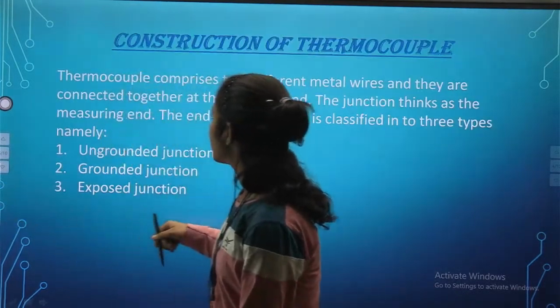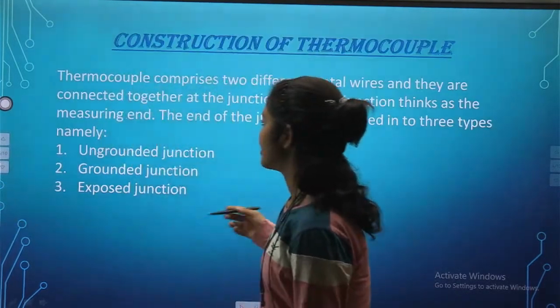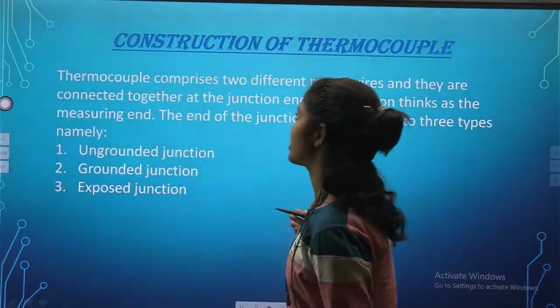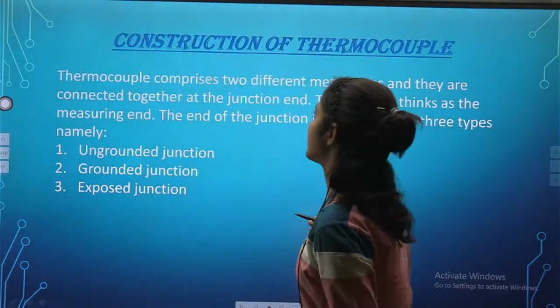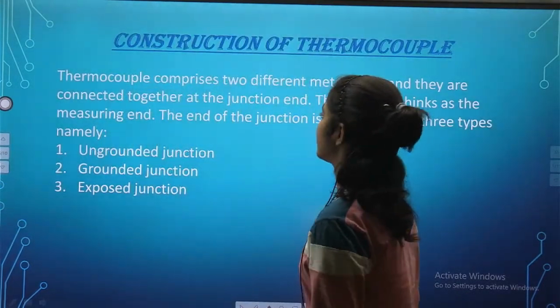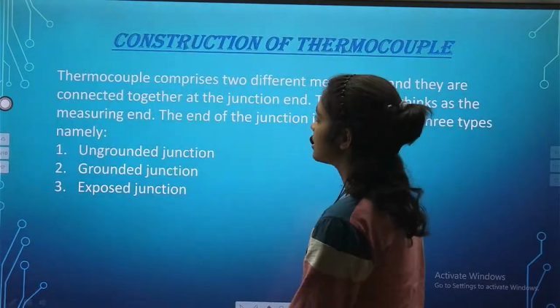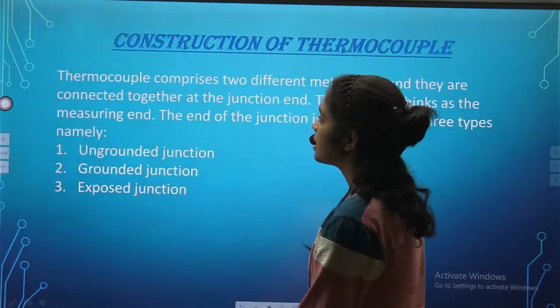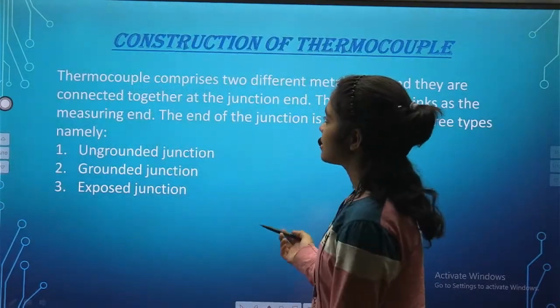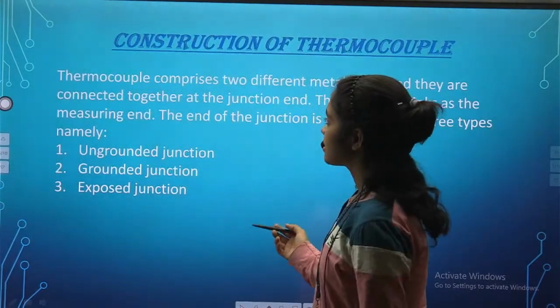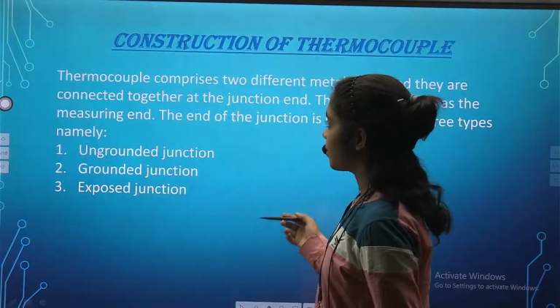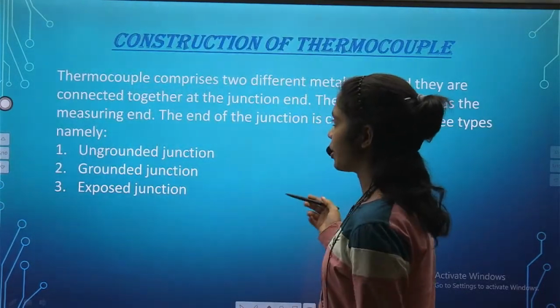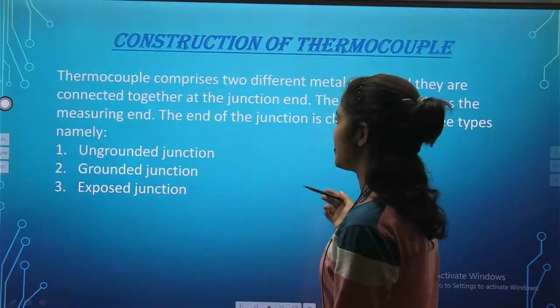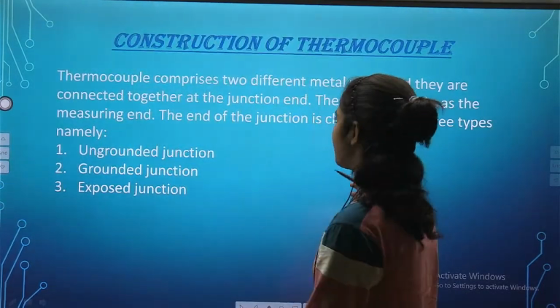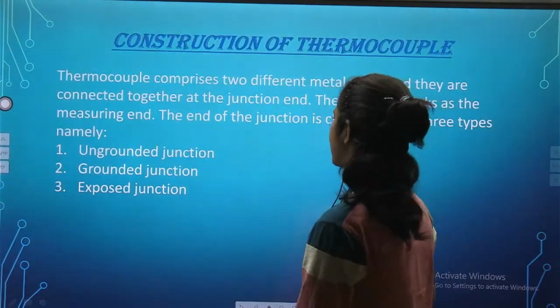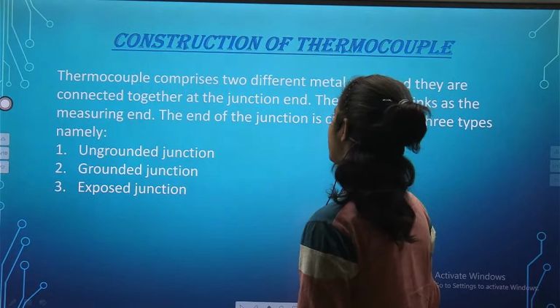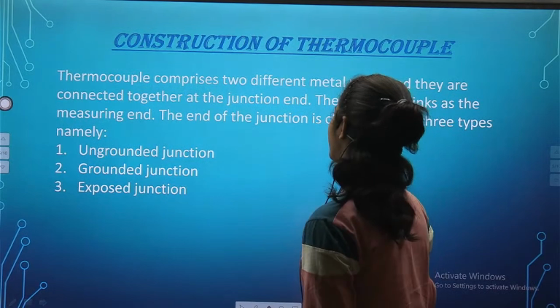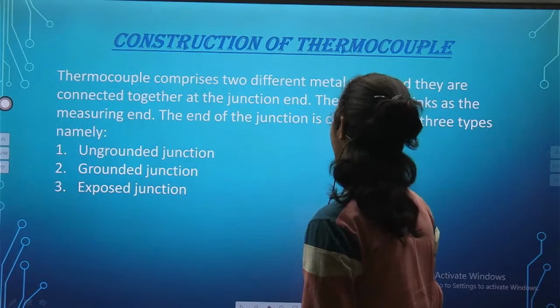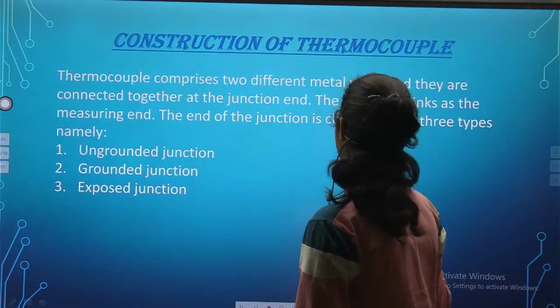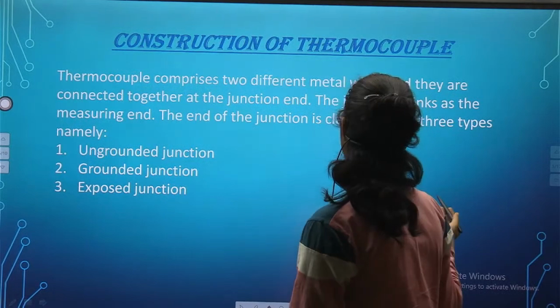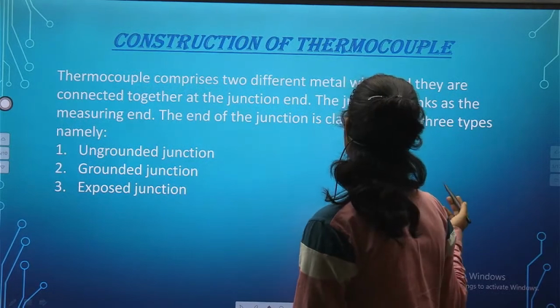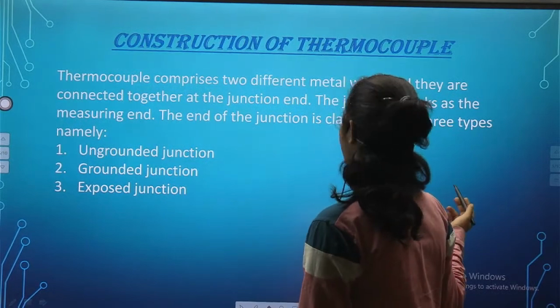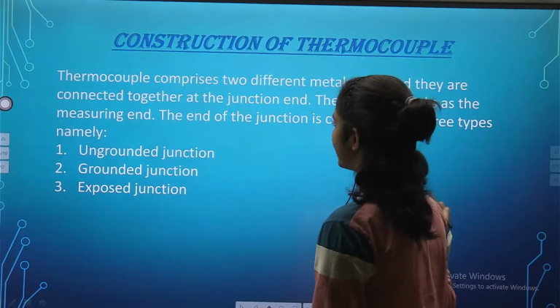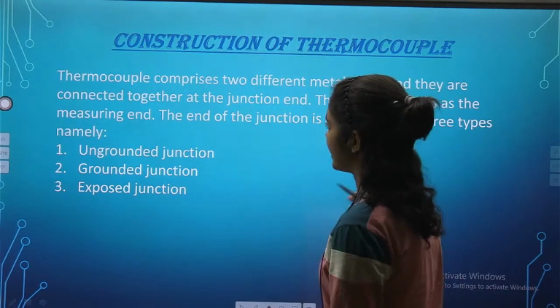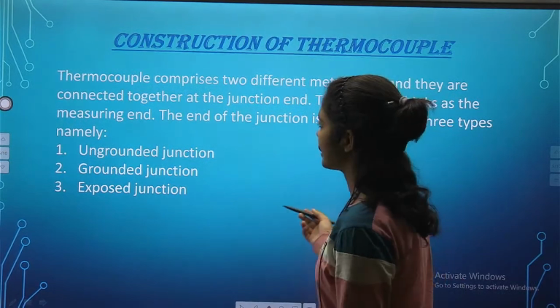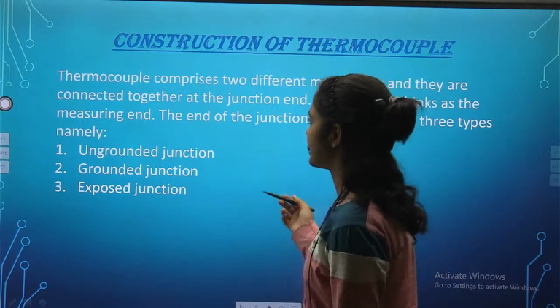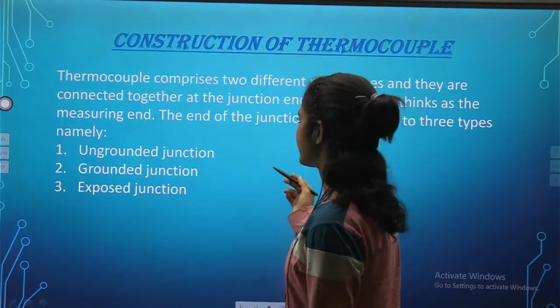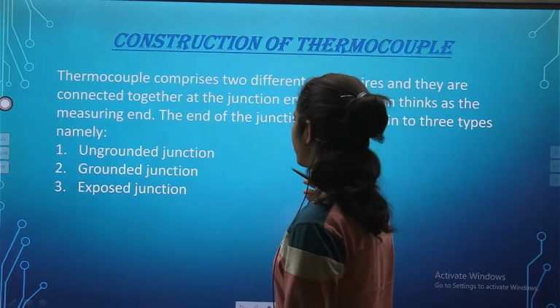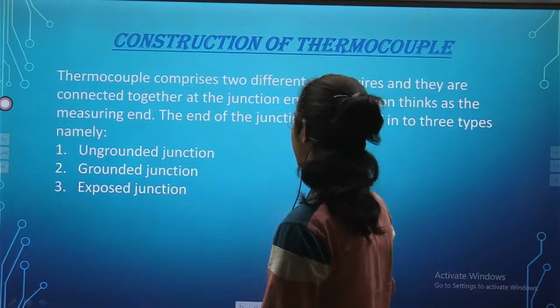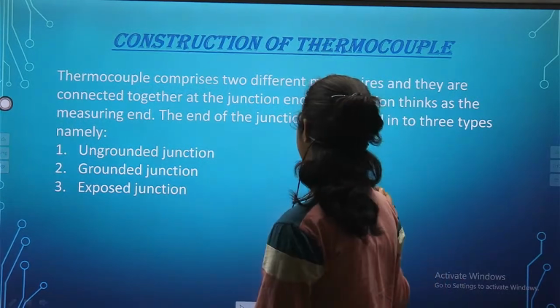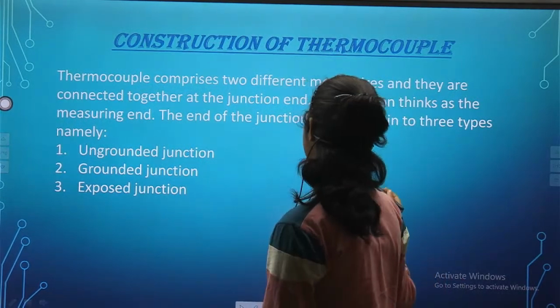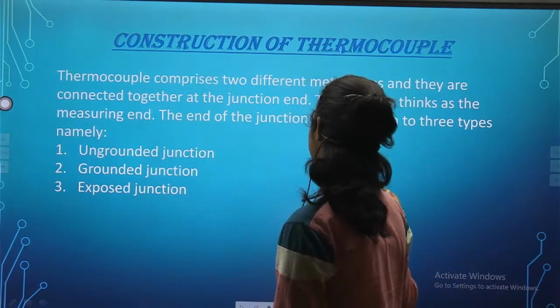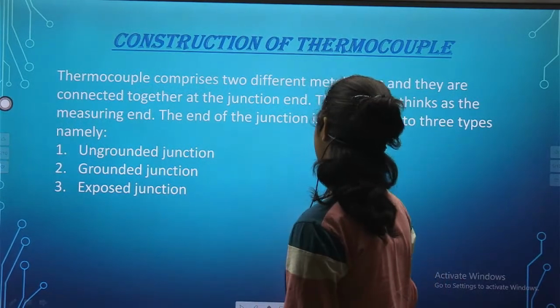Construction. The thermocouple comprises two different metal wires and they are connected together at a junction end.